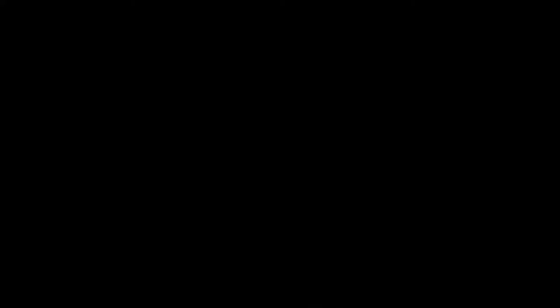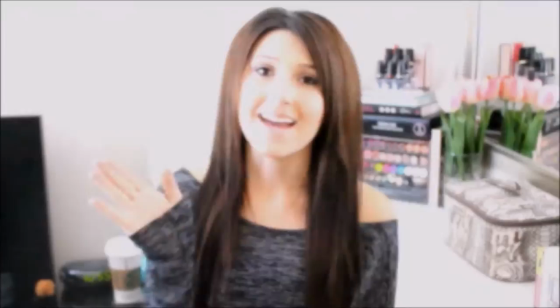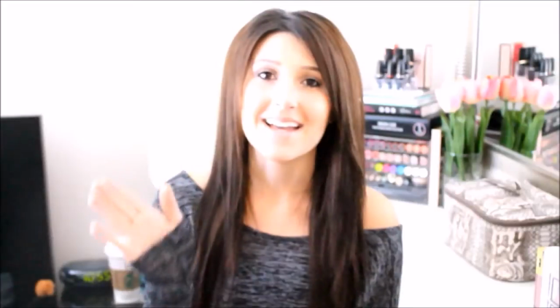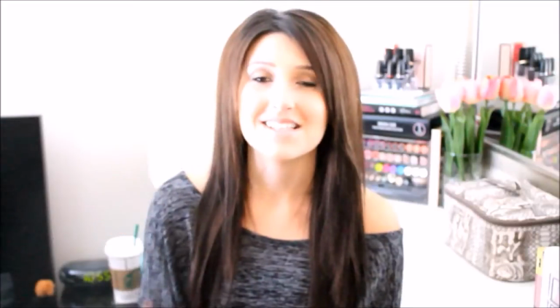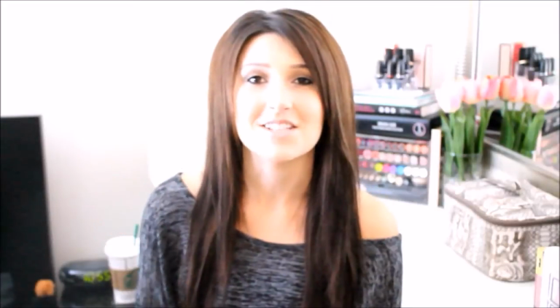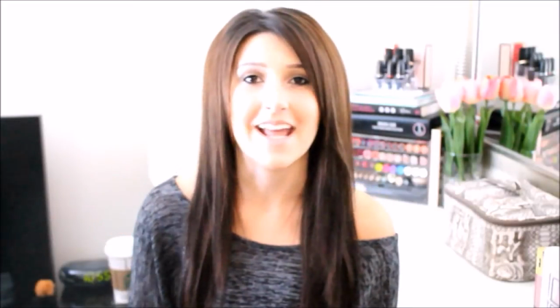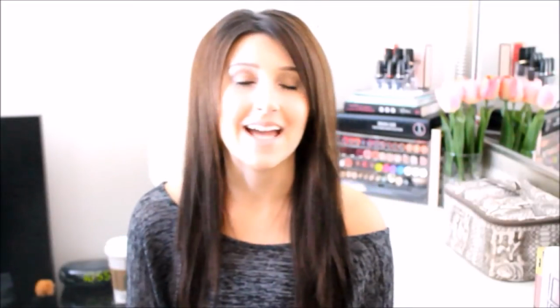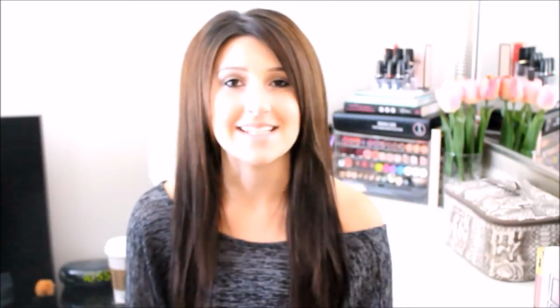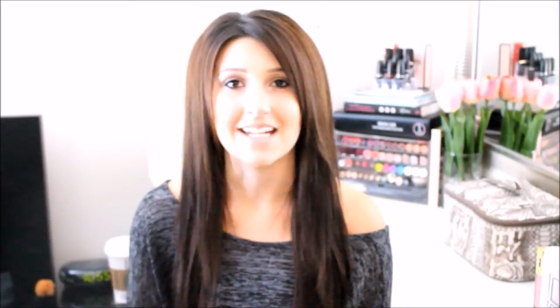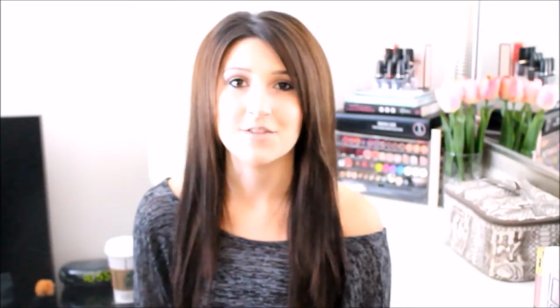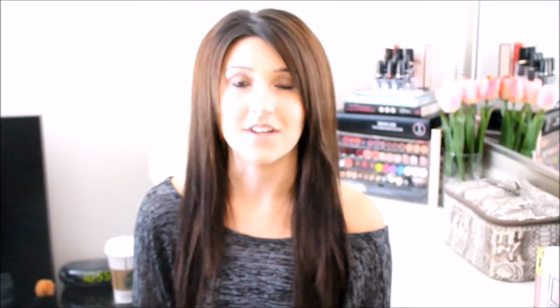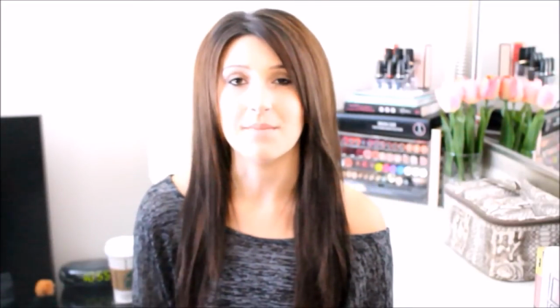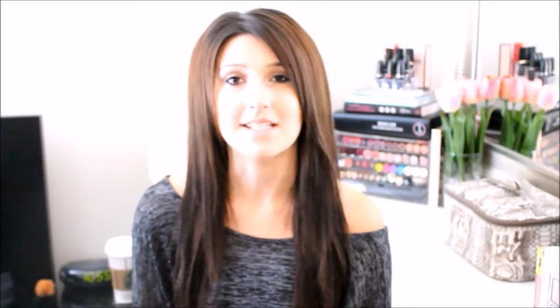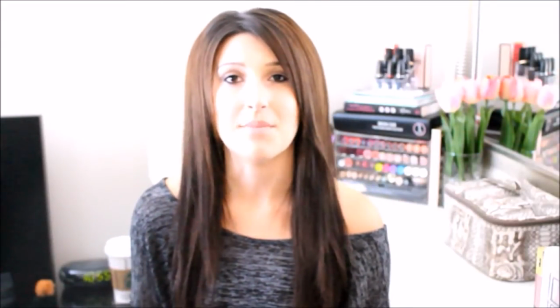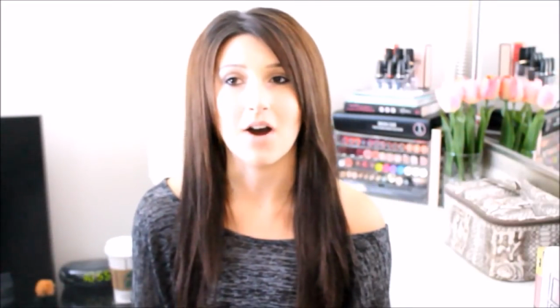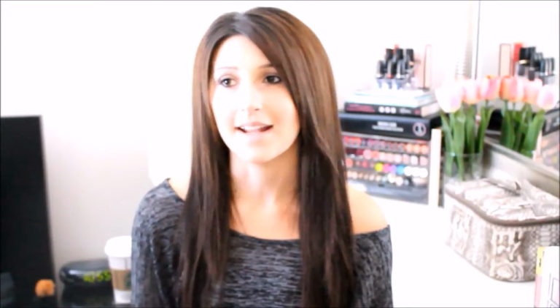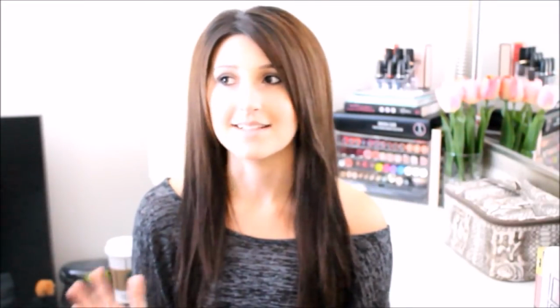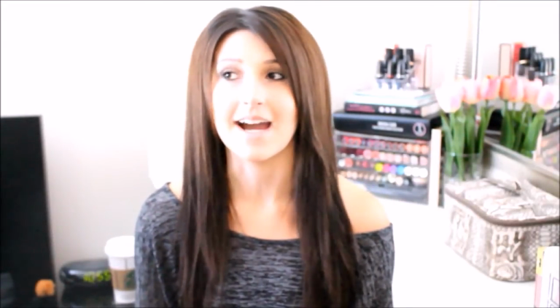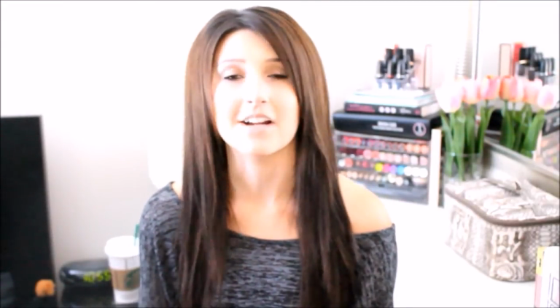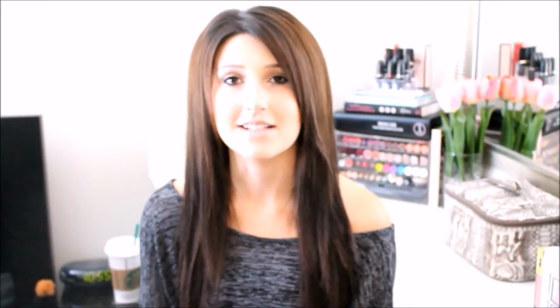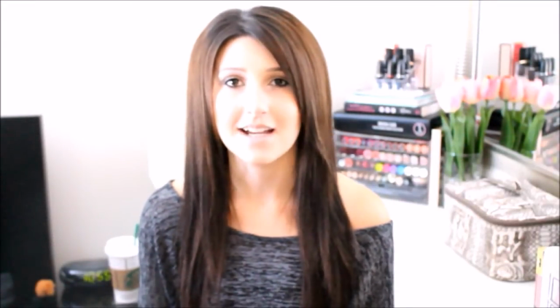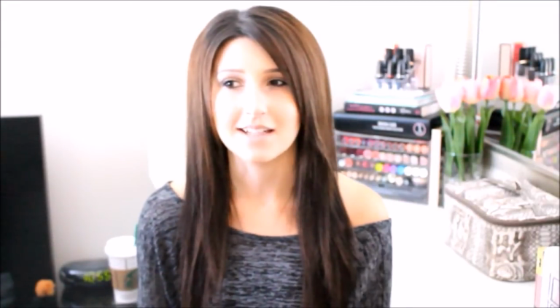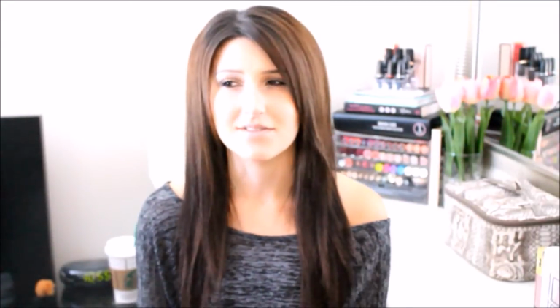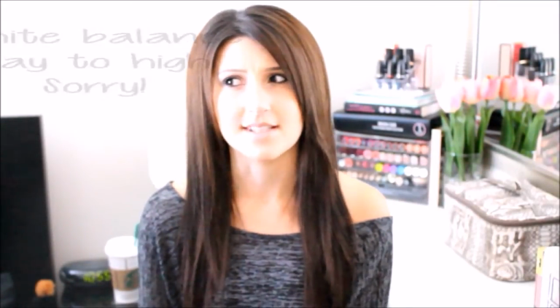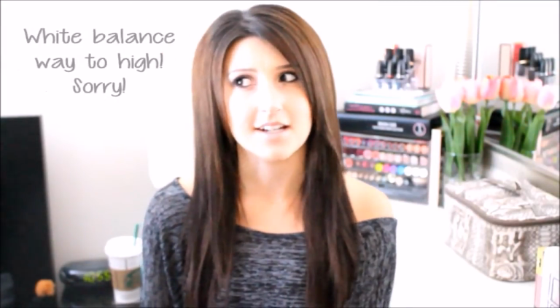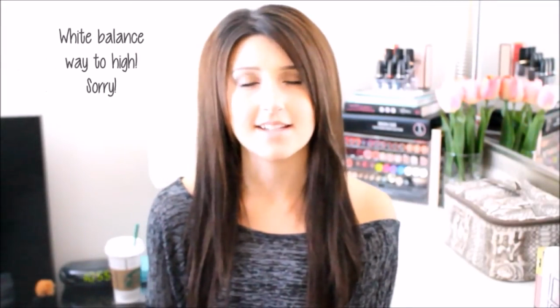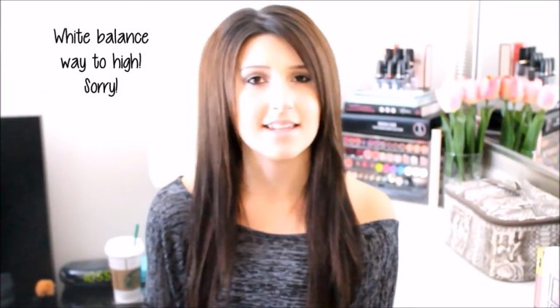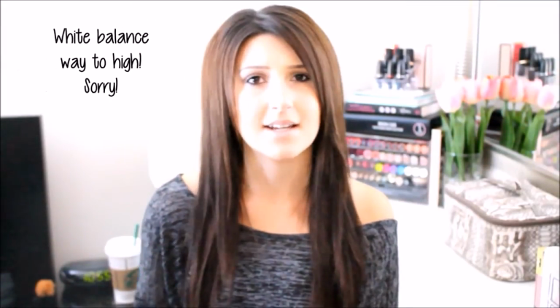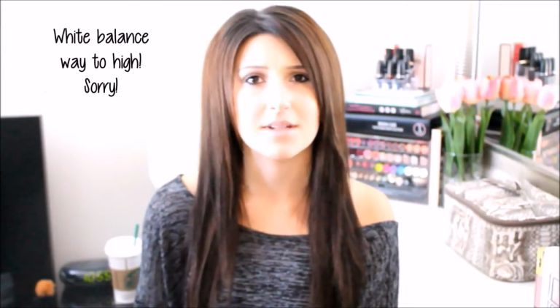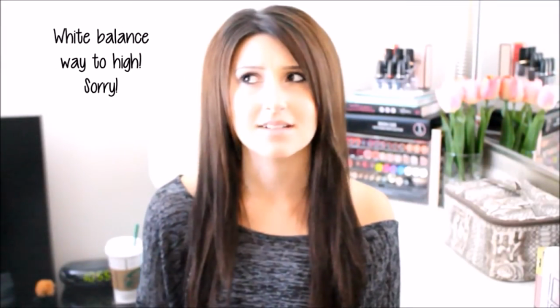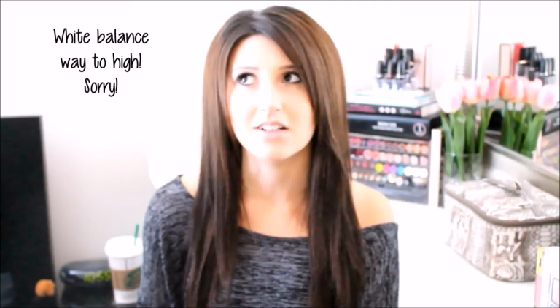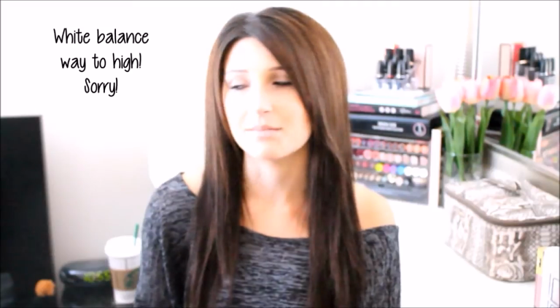Hey guys, so today I decided to film my de-potting diaries kind of series, I think I'm going to call it.